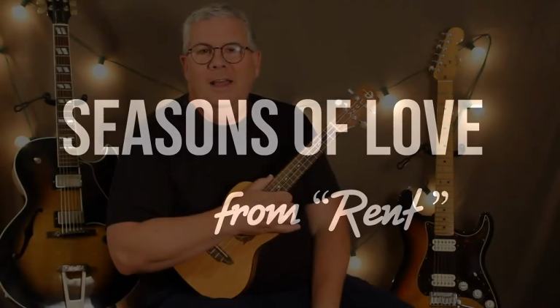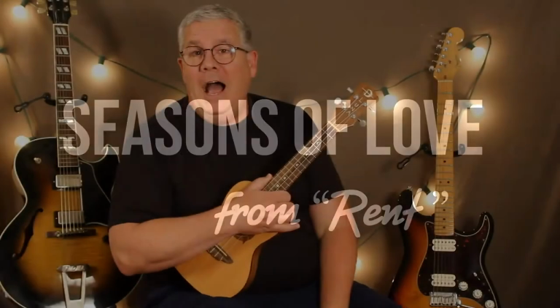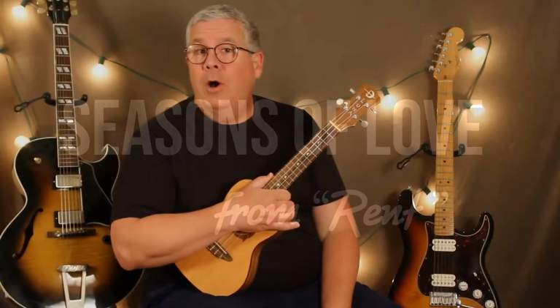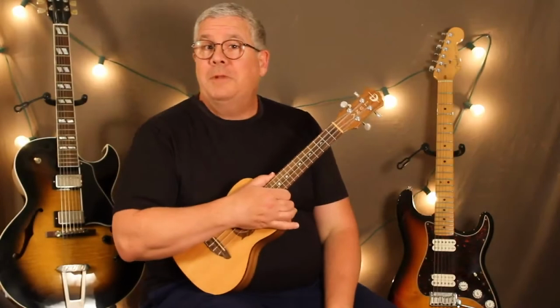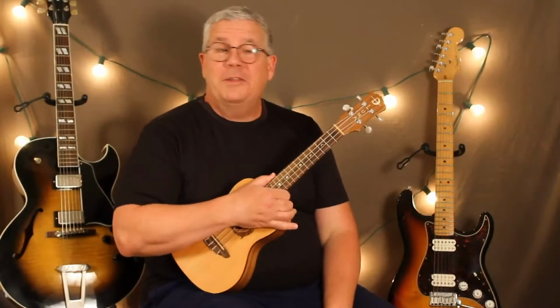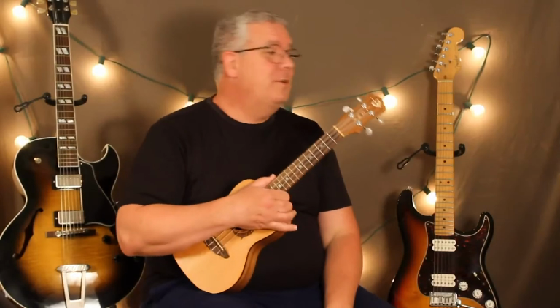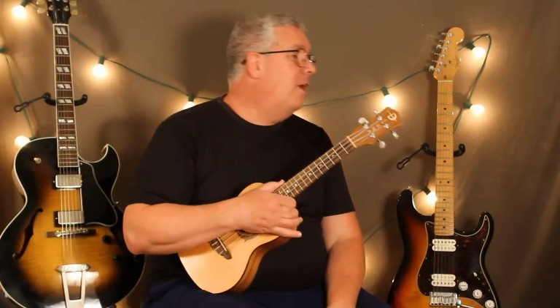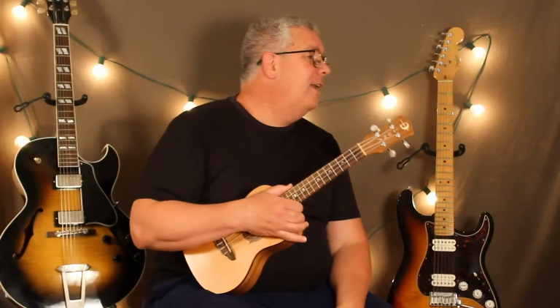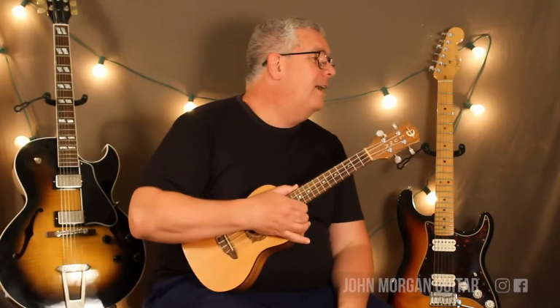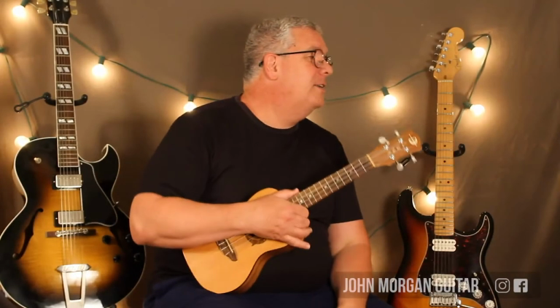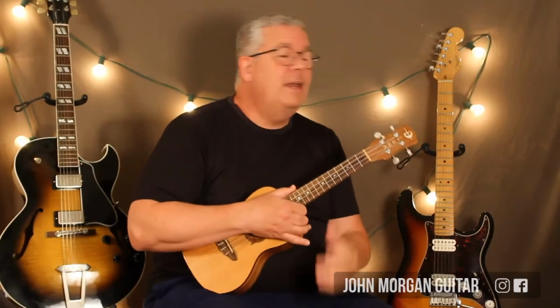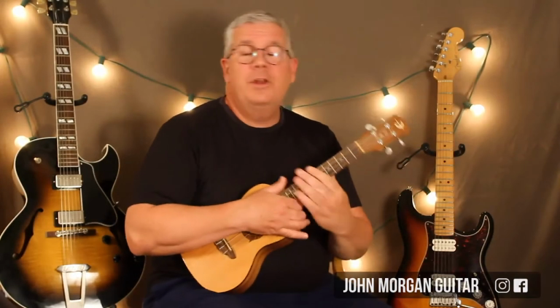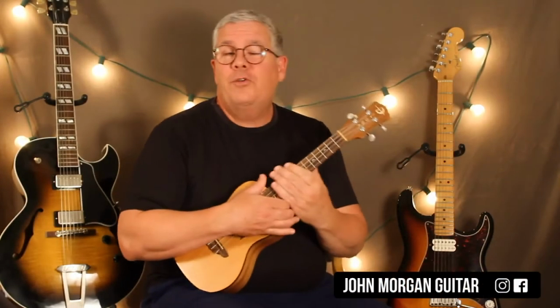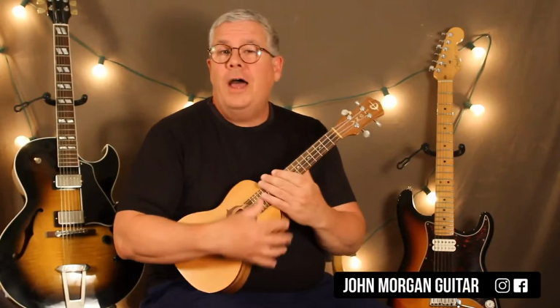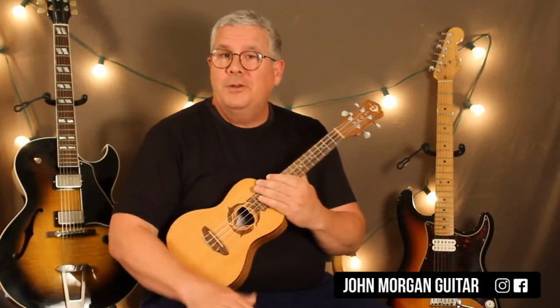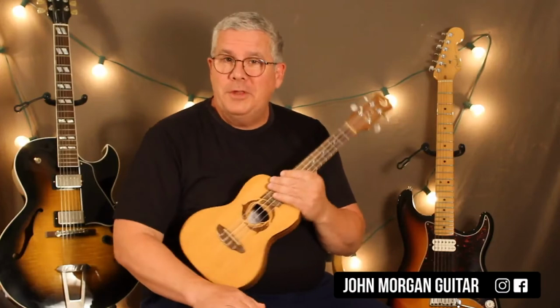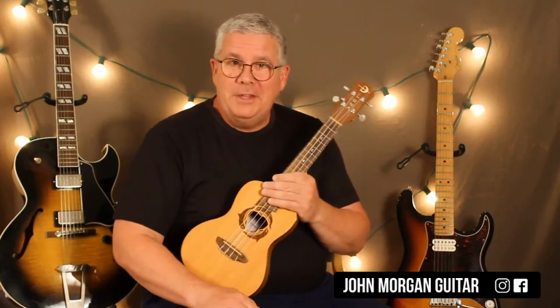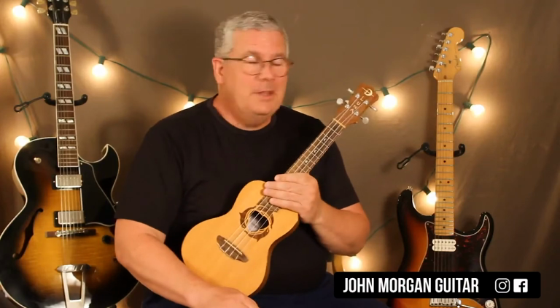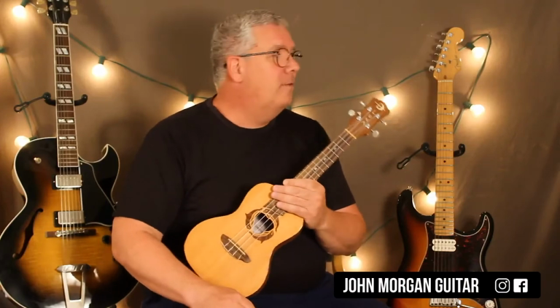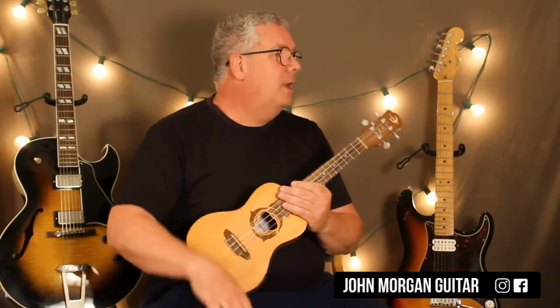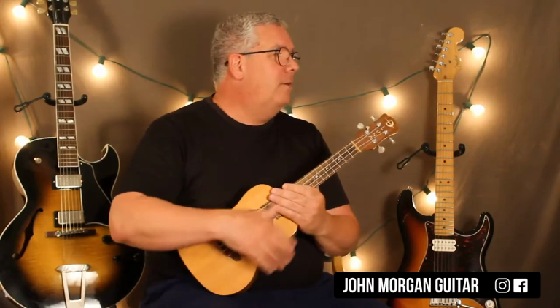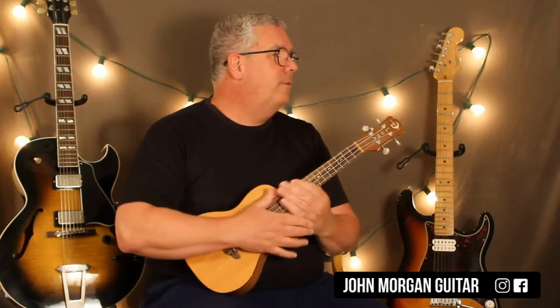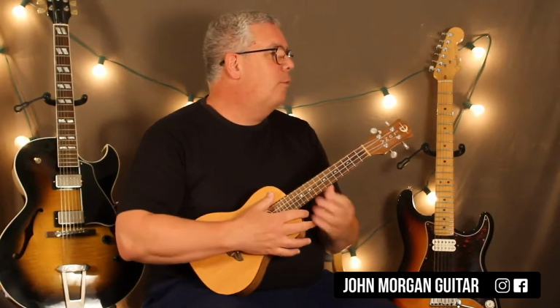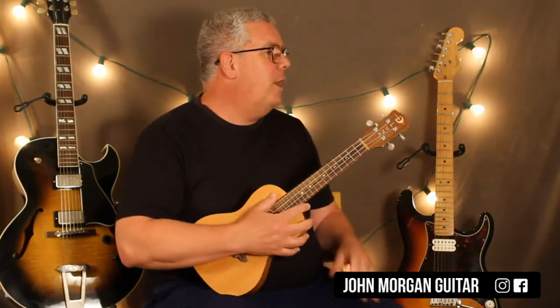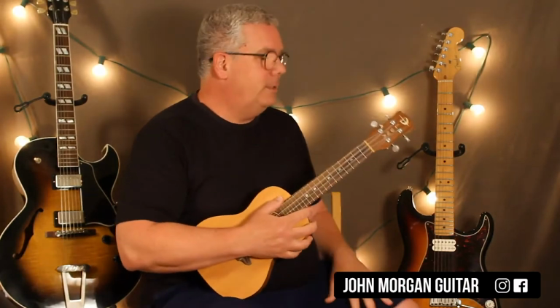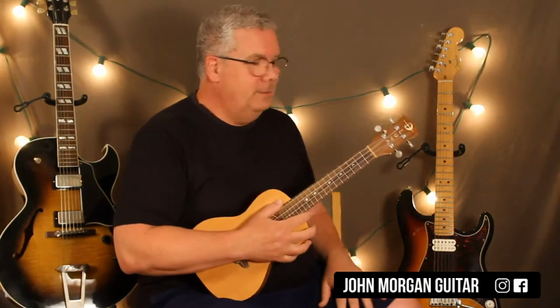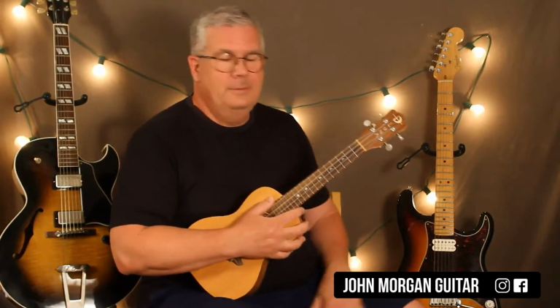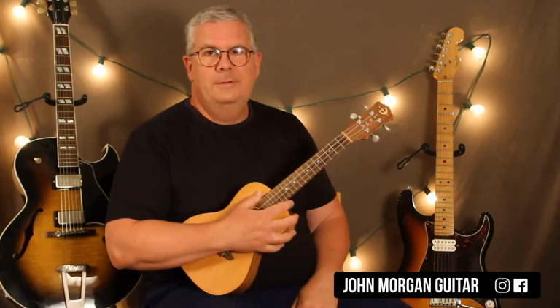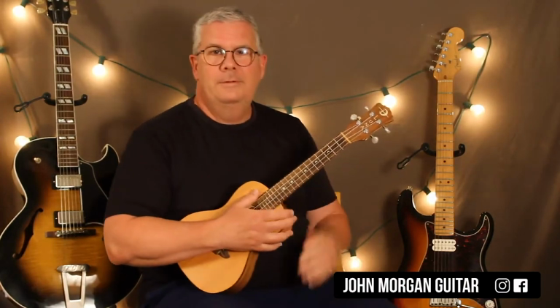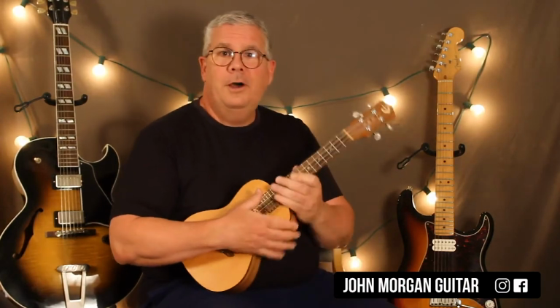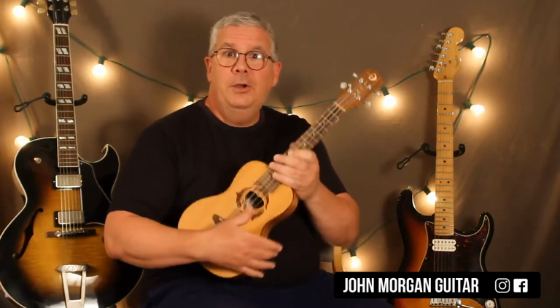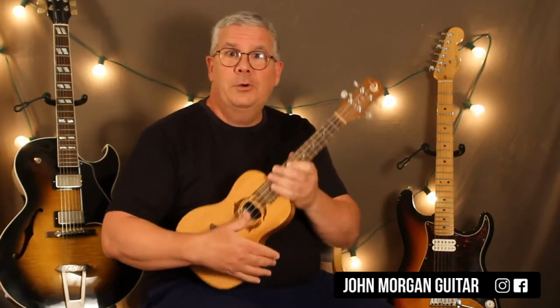Hi, welcome to Lessons with John. Today we're going to try to do Seasons of Love from Rent on the ukulele.